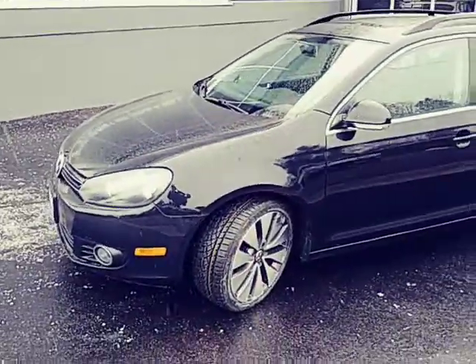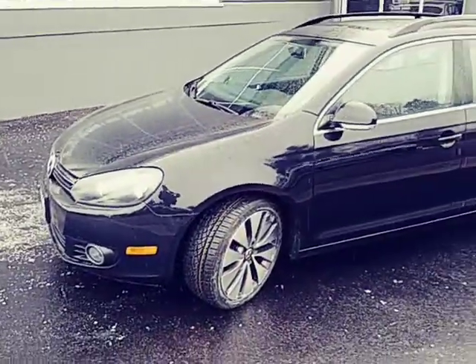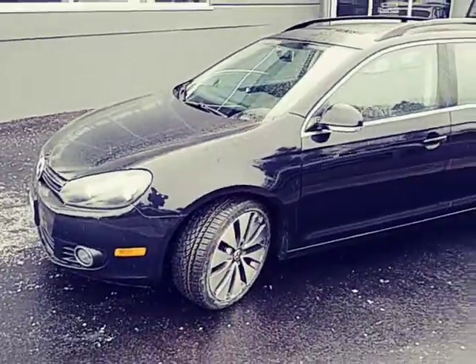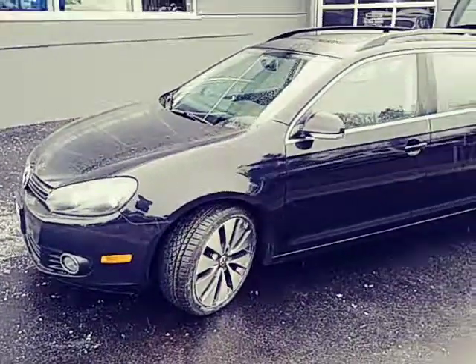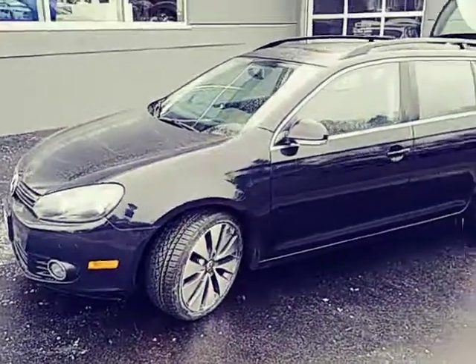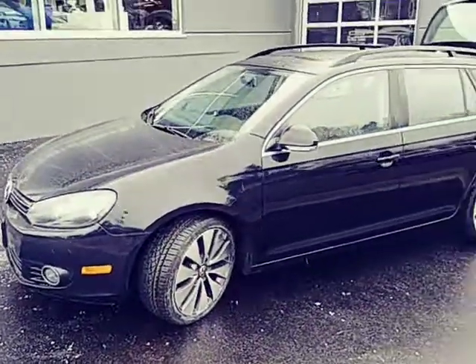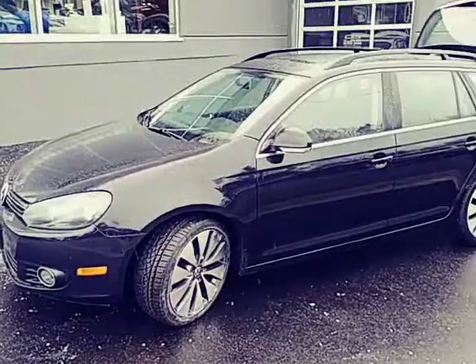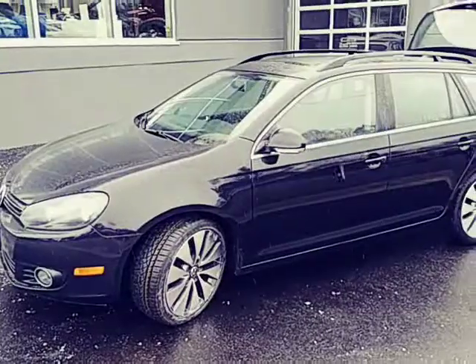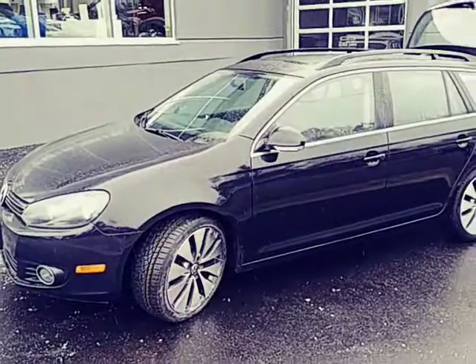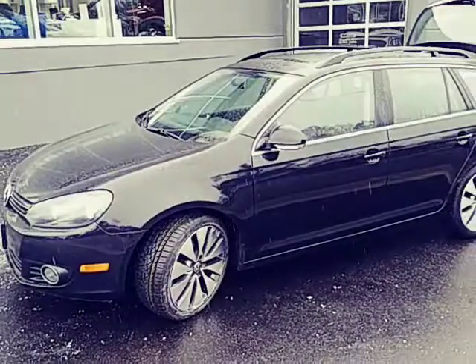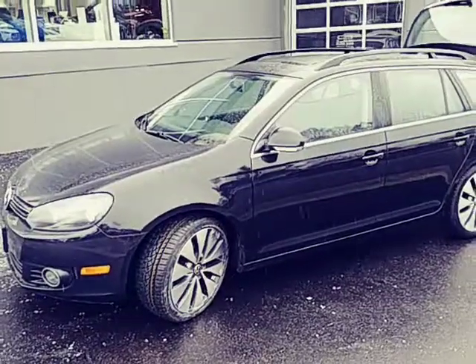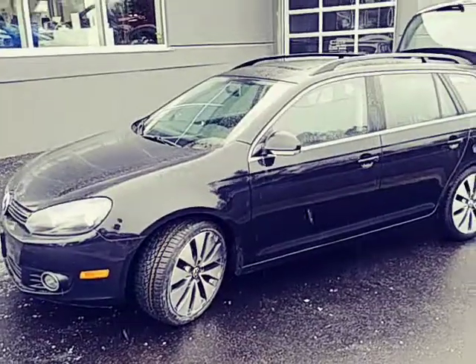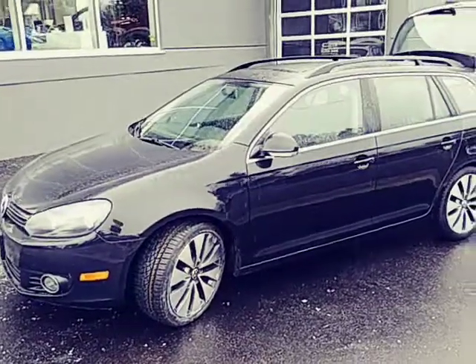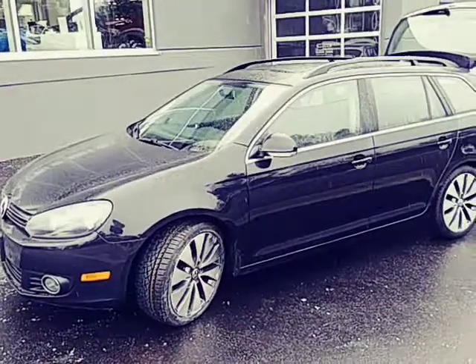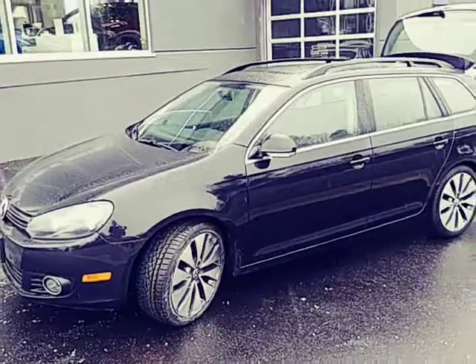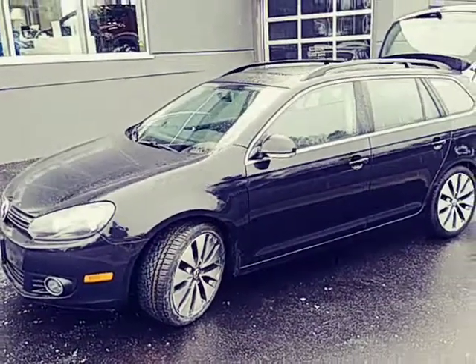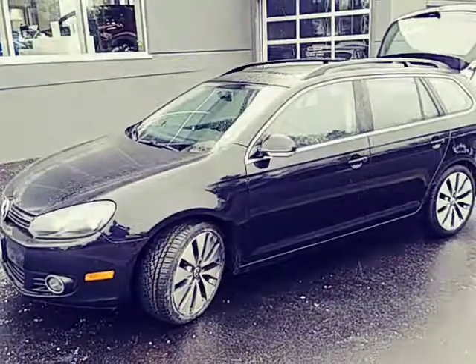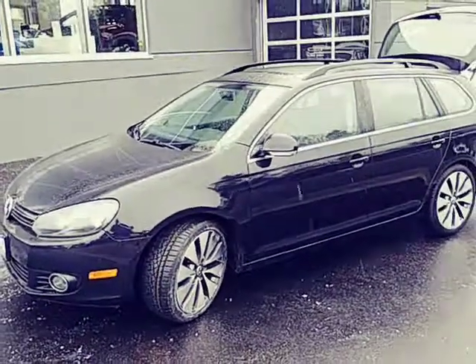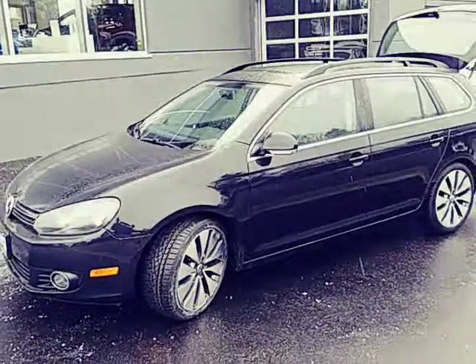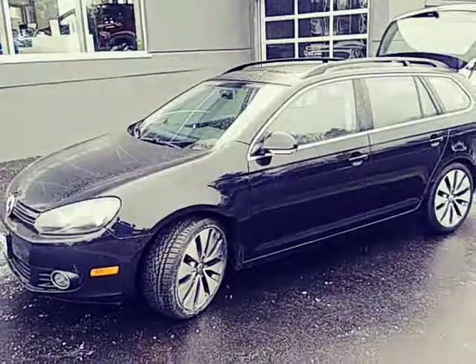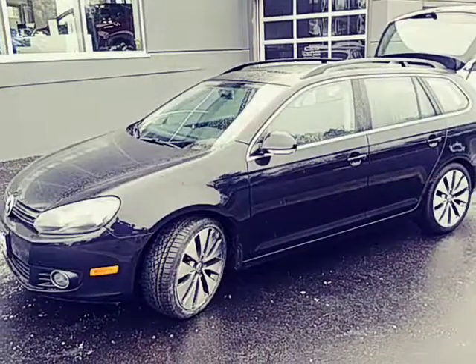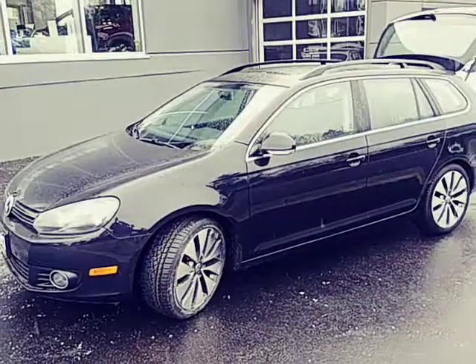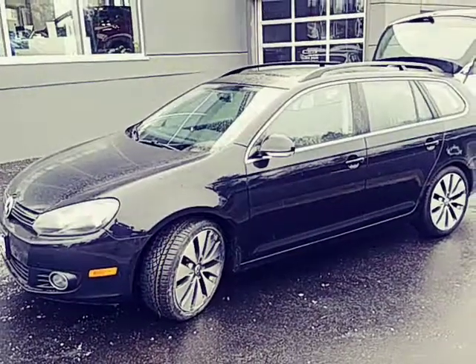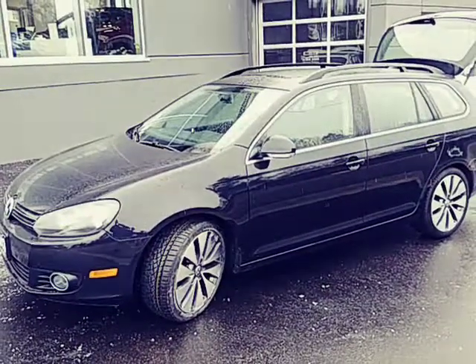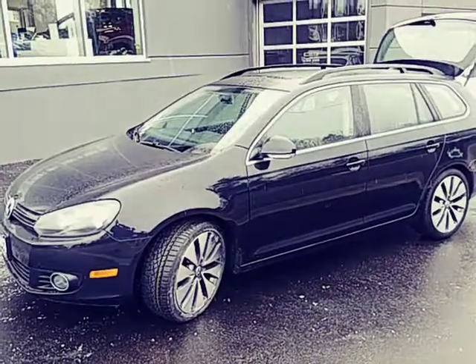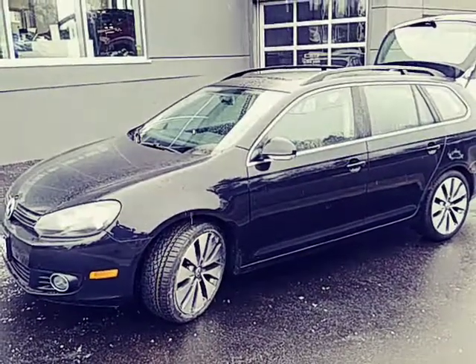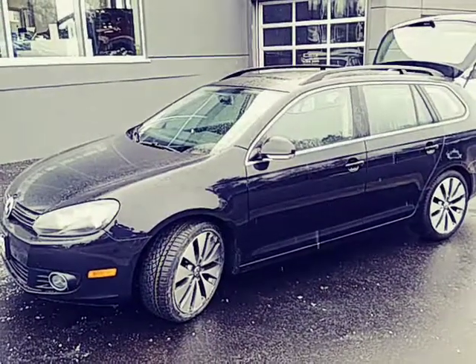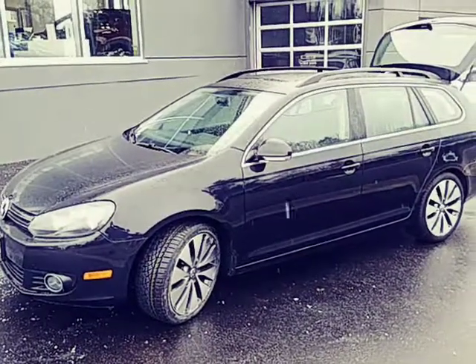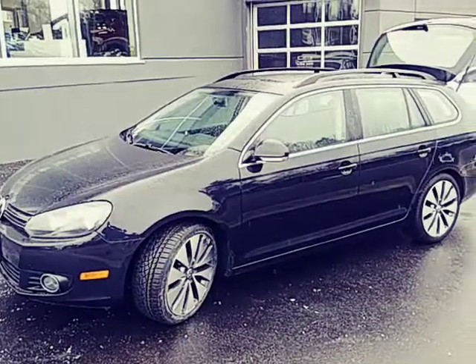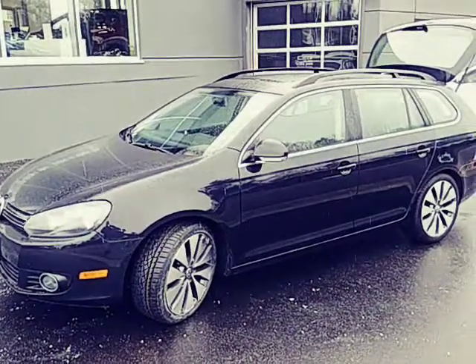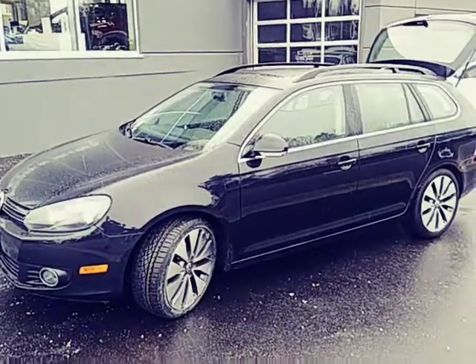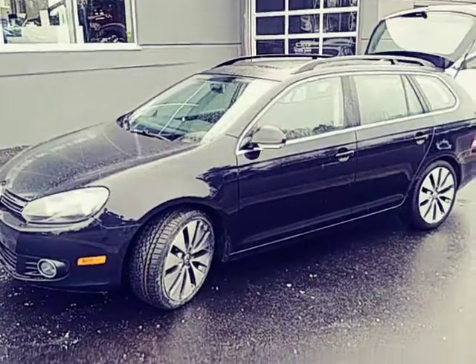Again, Bert here from Hyundai of Muskoka. This has been a 2013 Volkswagen Jetta Wagon.